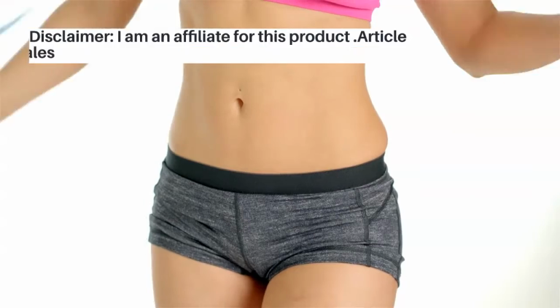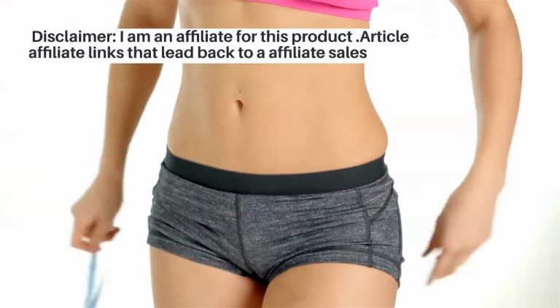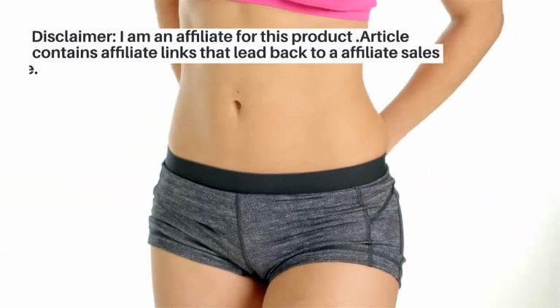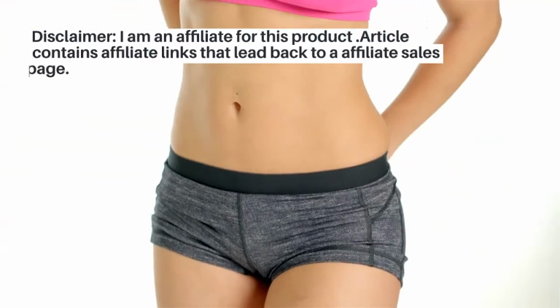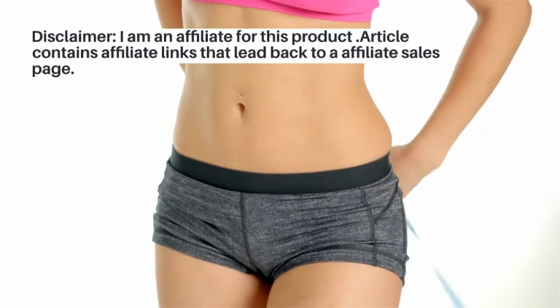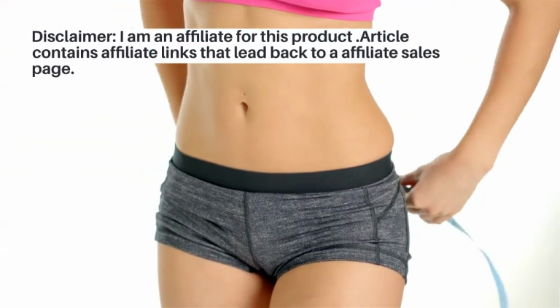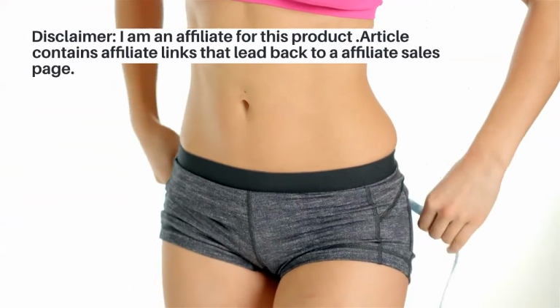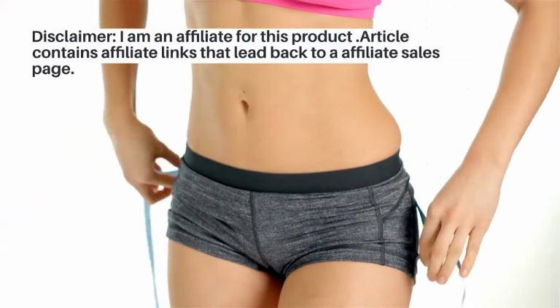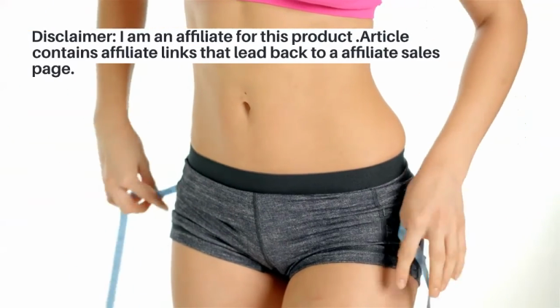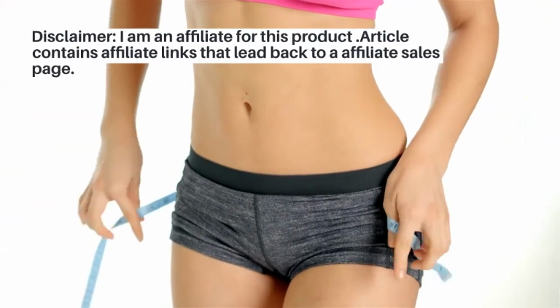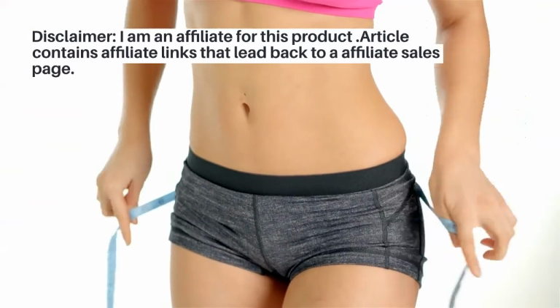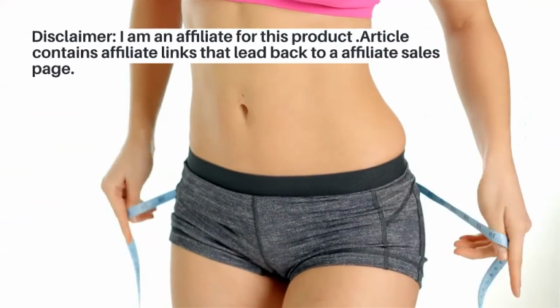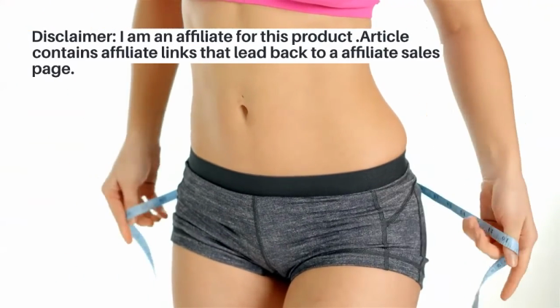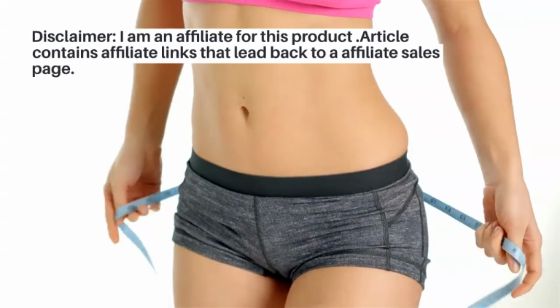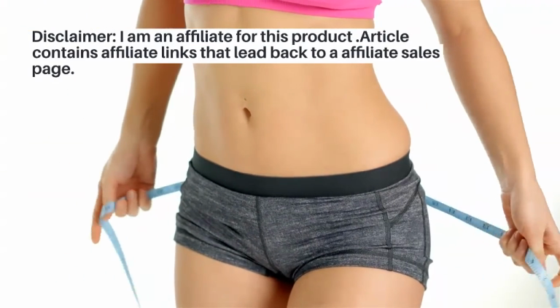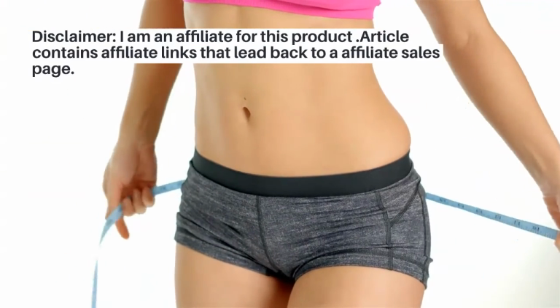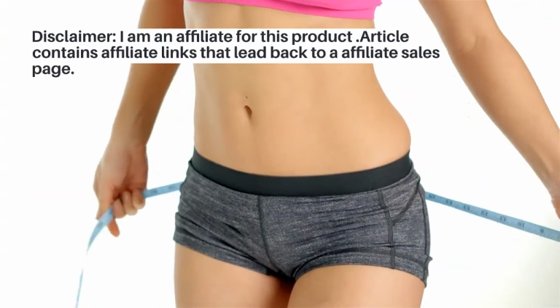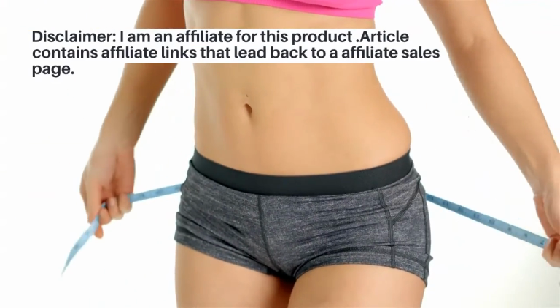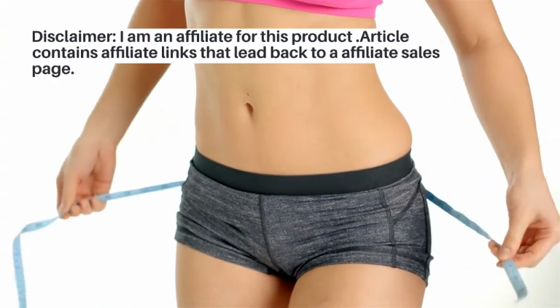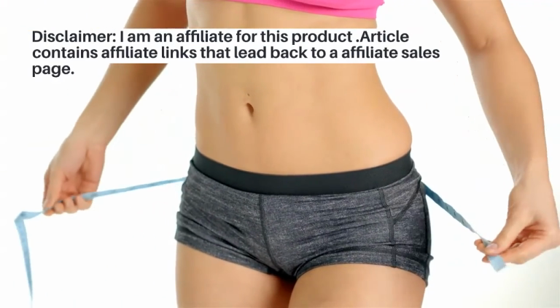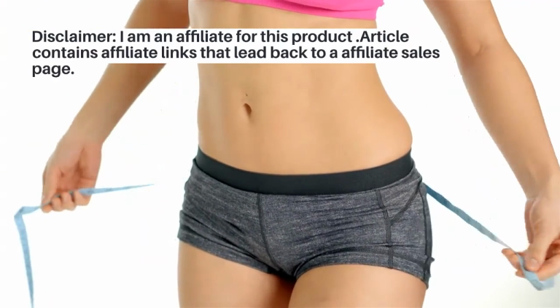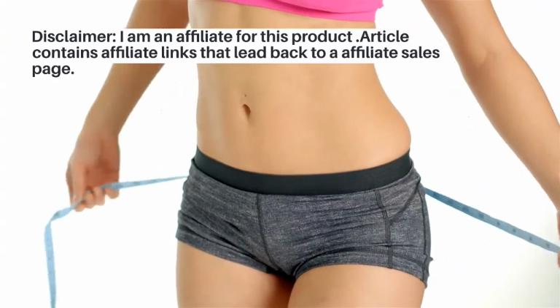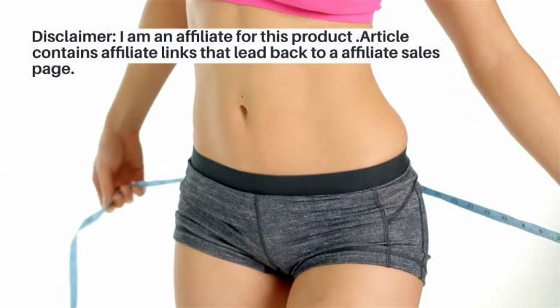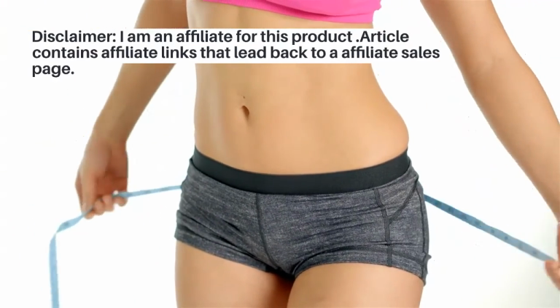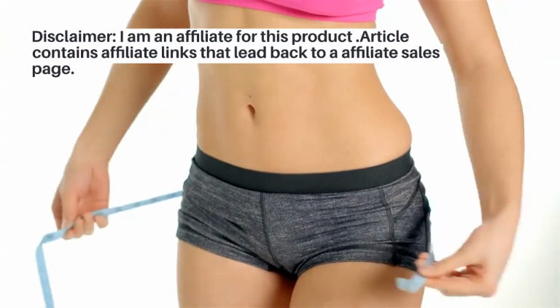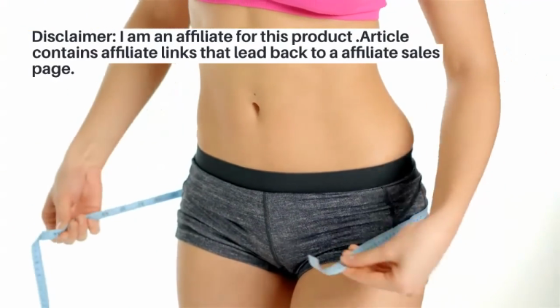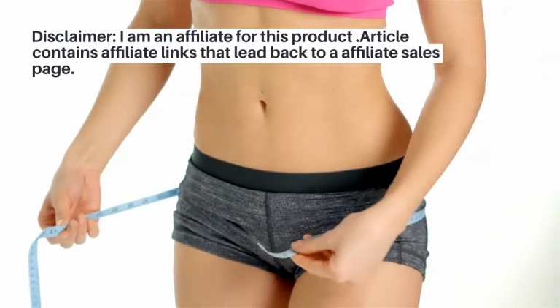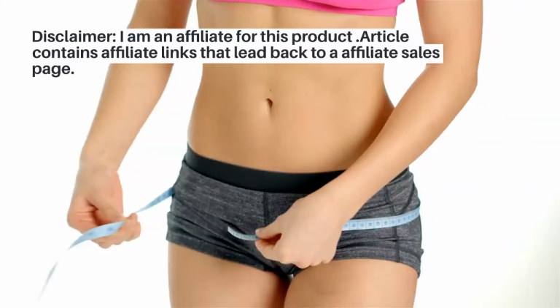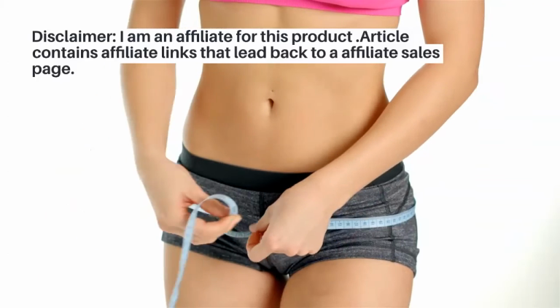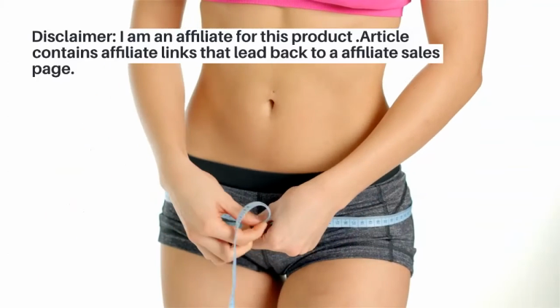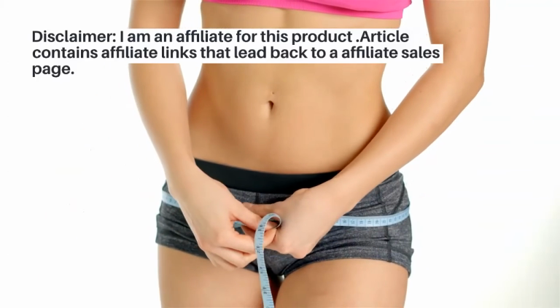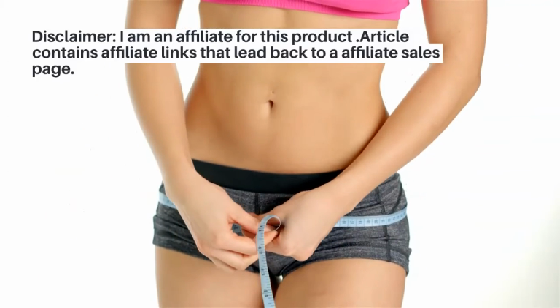Disclaimer: I am an affiliate for this product. This article contains affiliate links that lead back to an affiliate sales page.